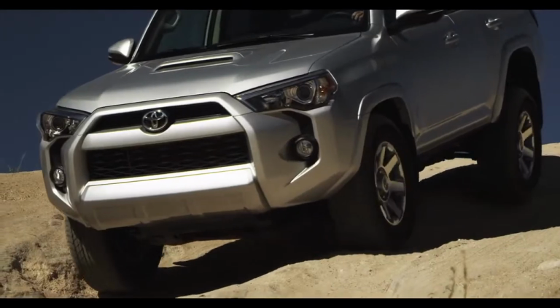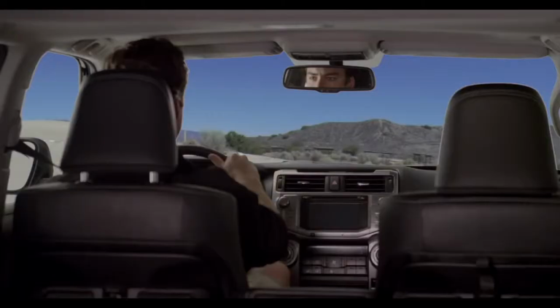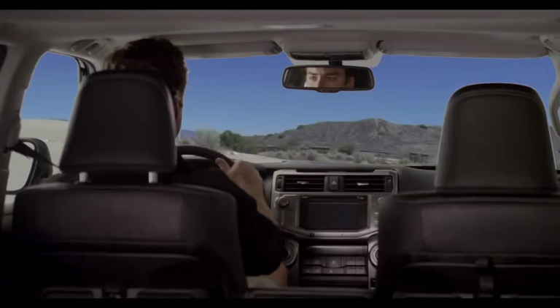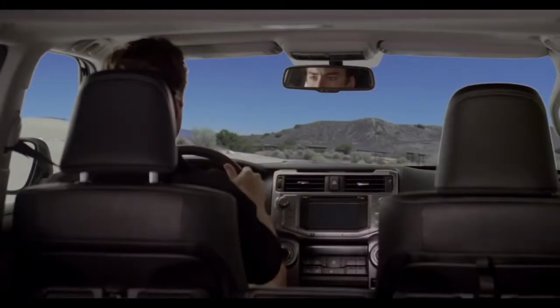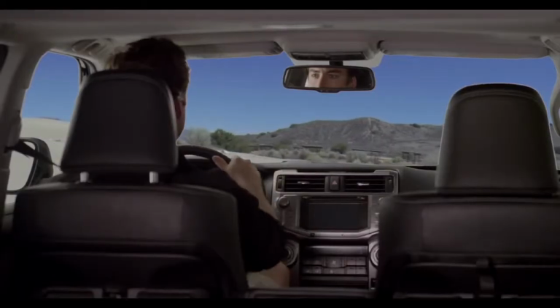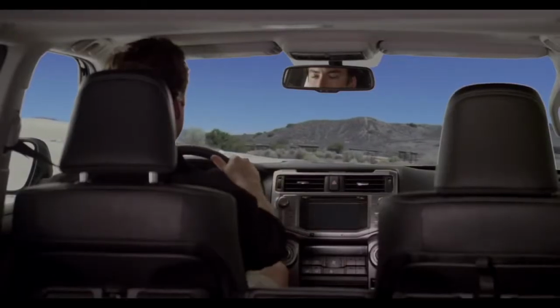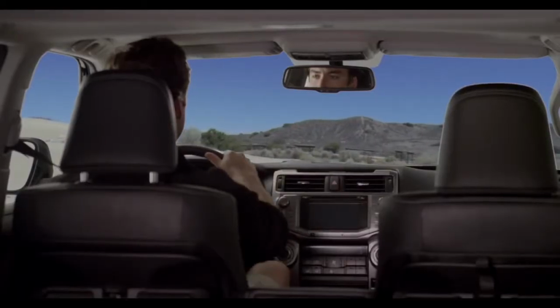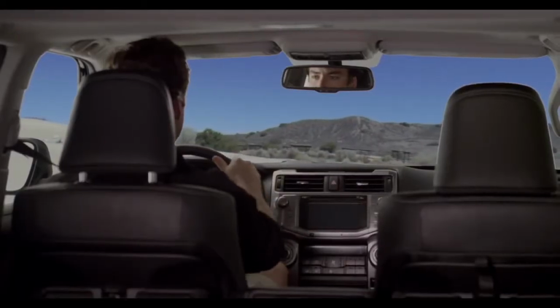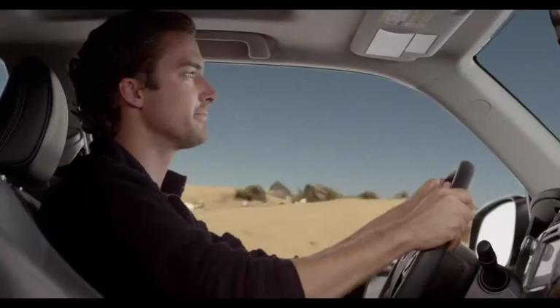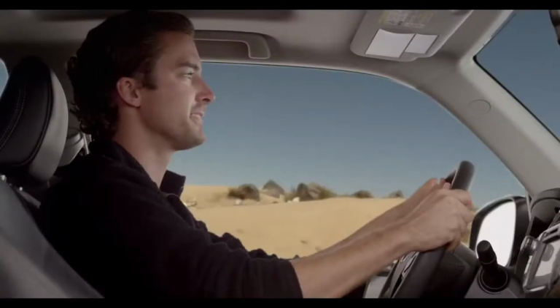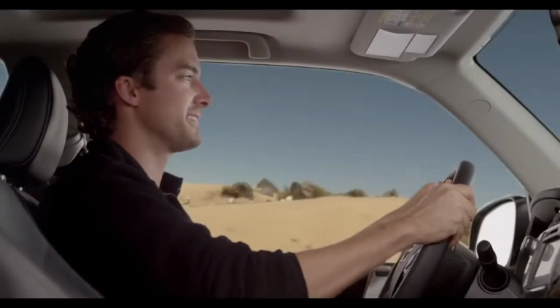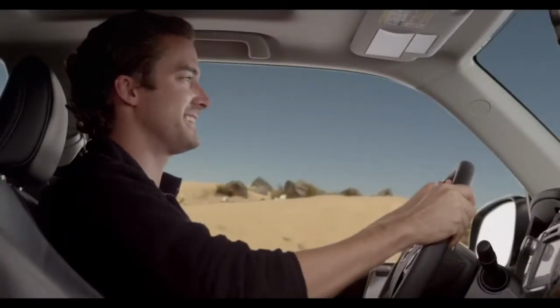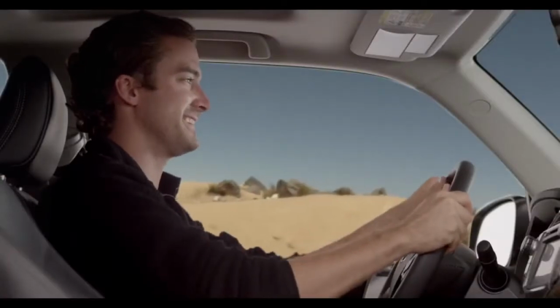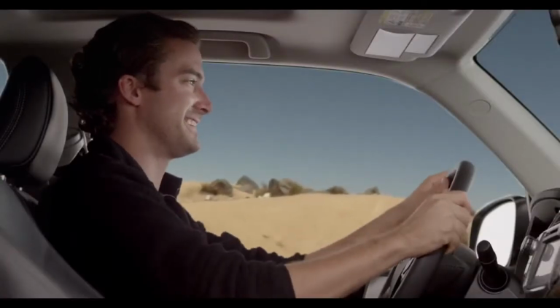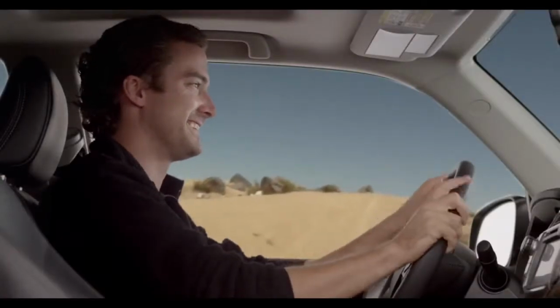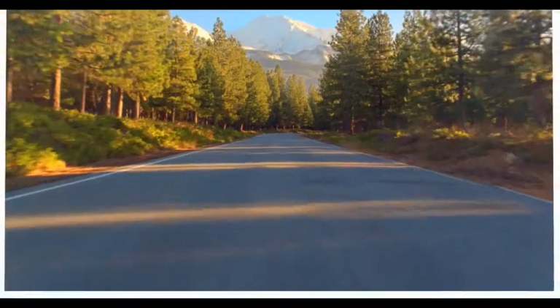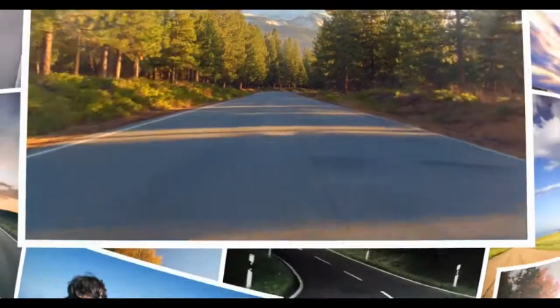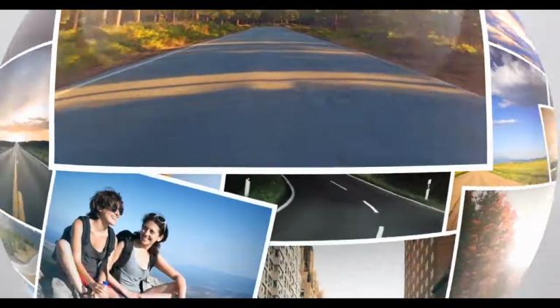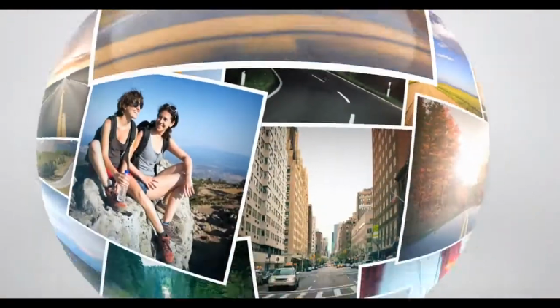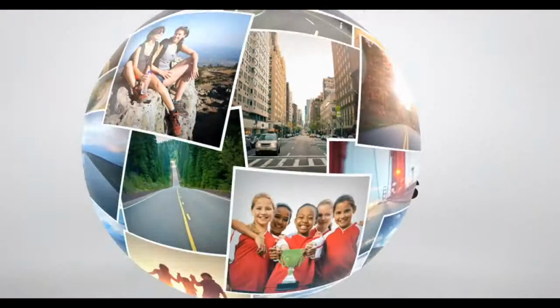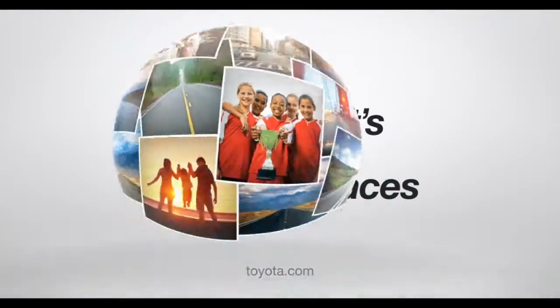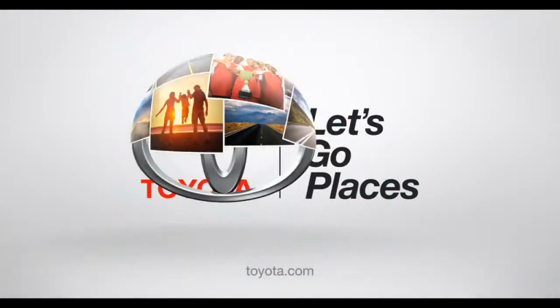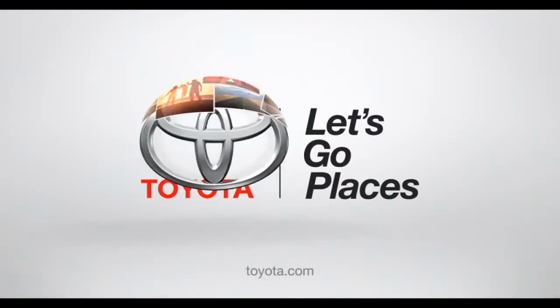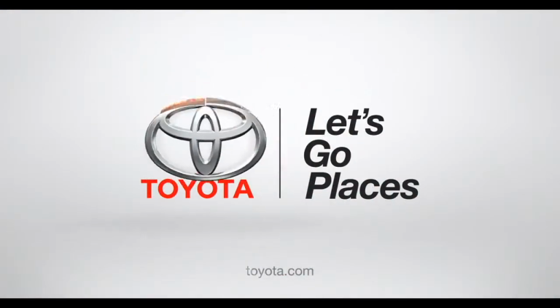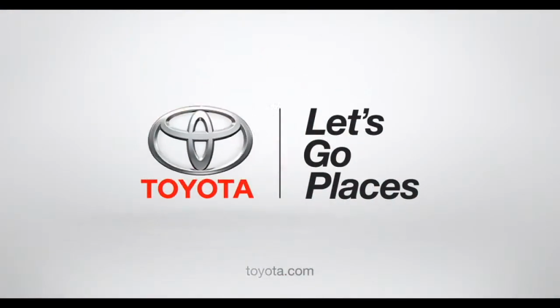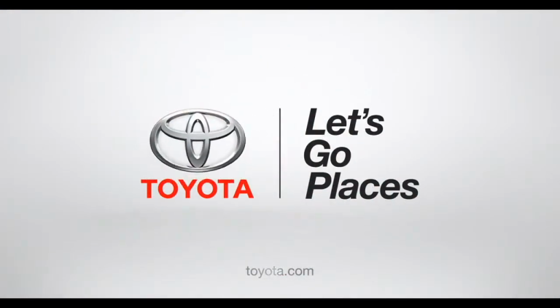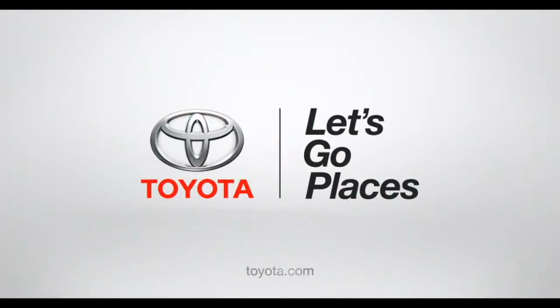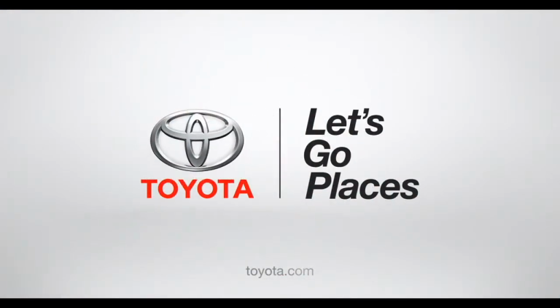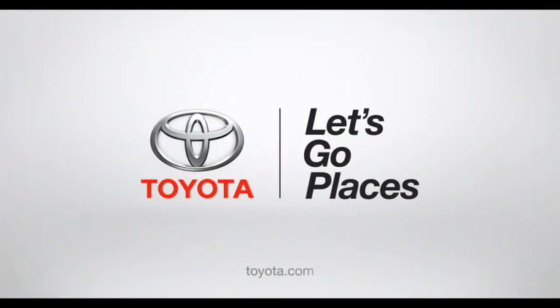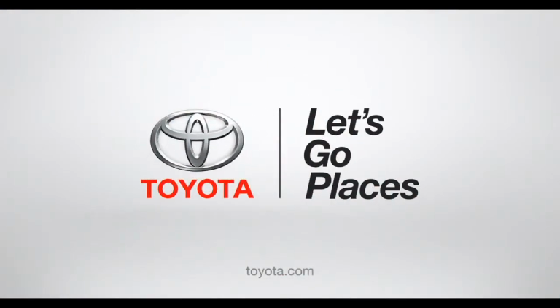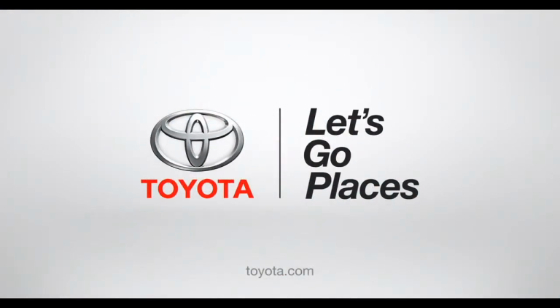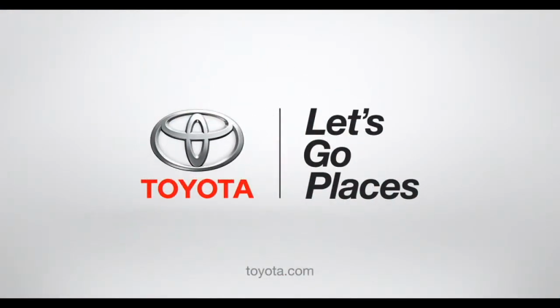So, Mr. Smooth, get out there and enjoy the ride. Toyota — let's go places.